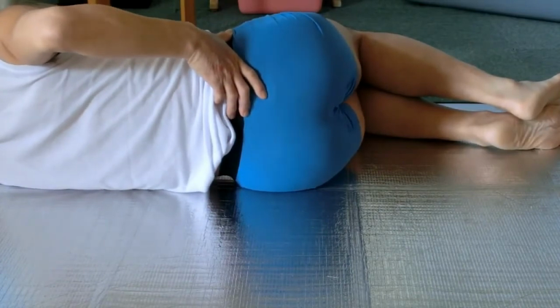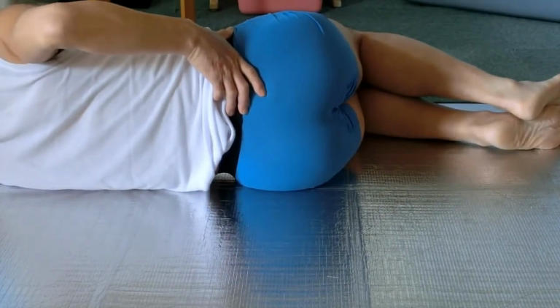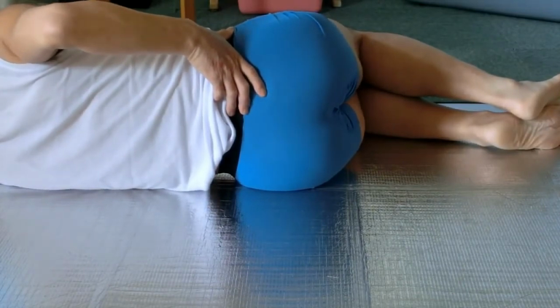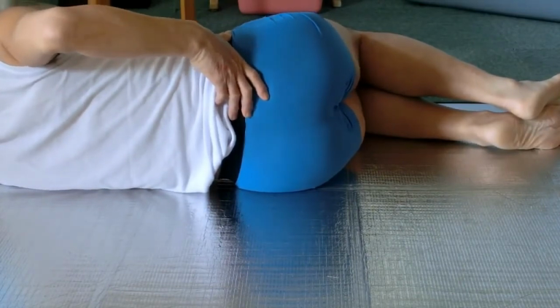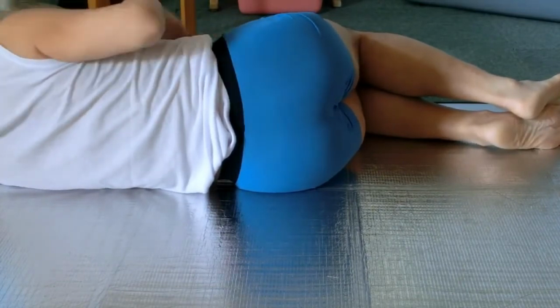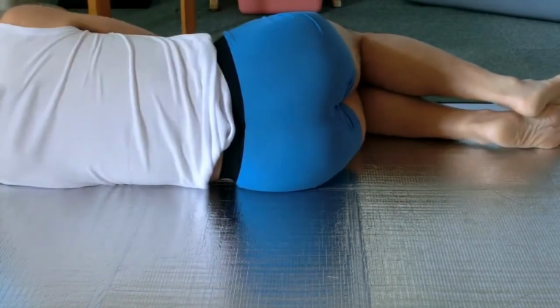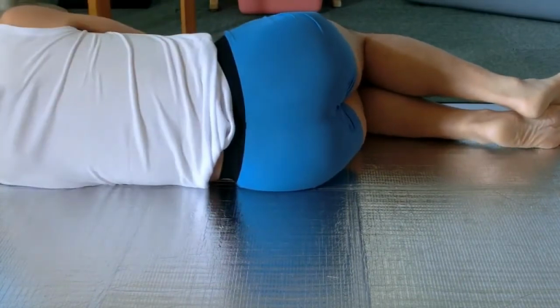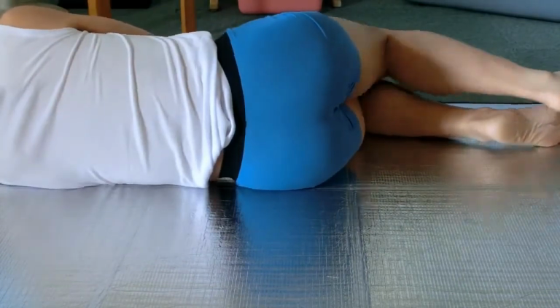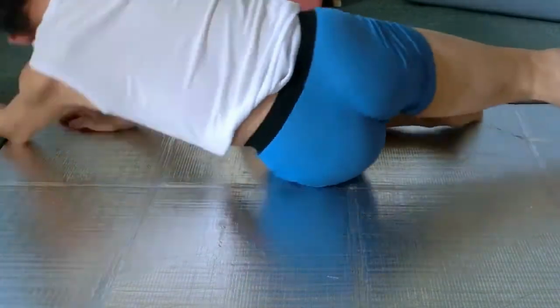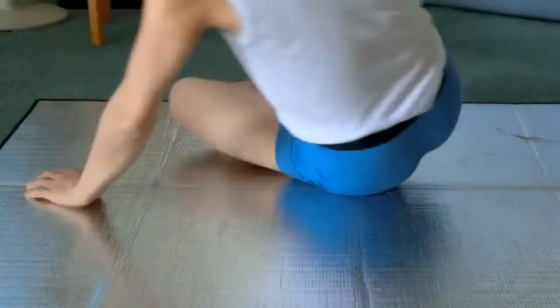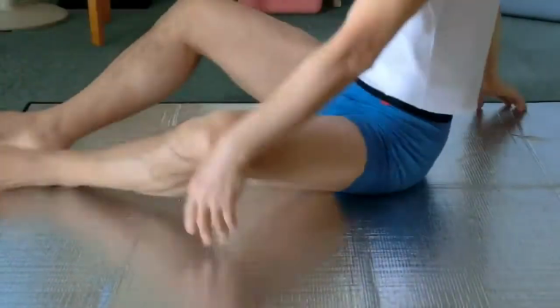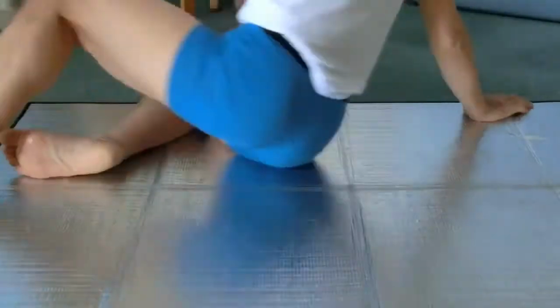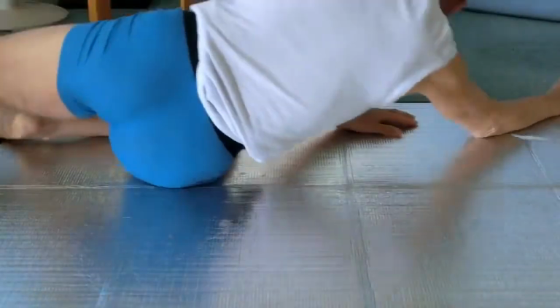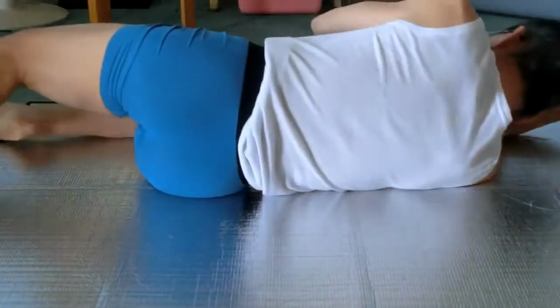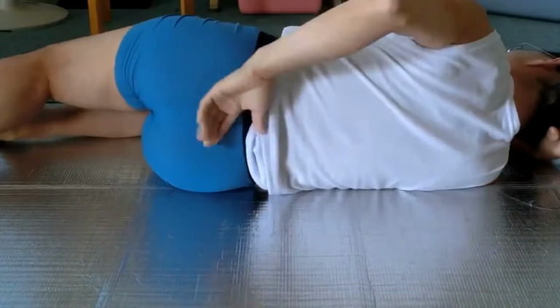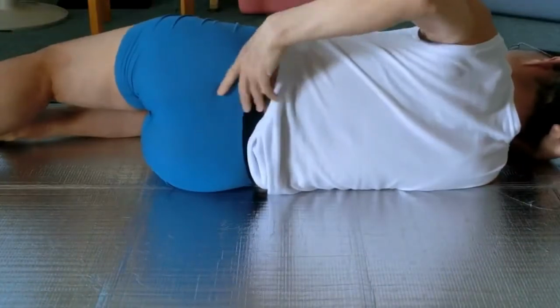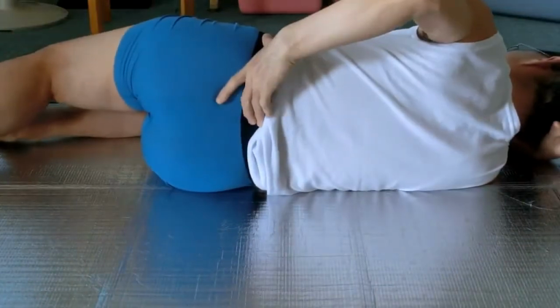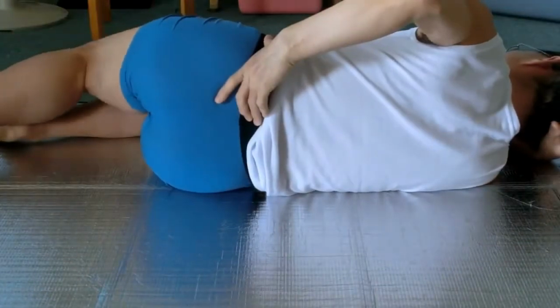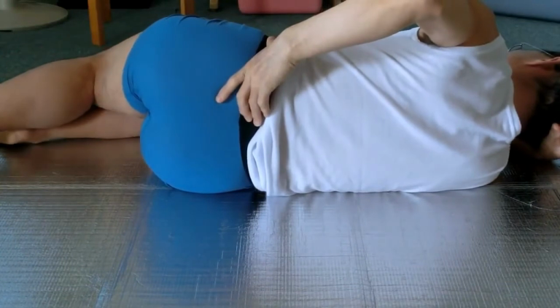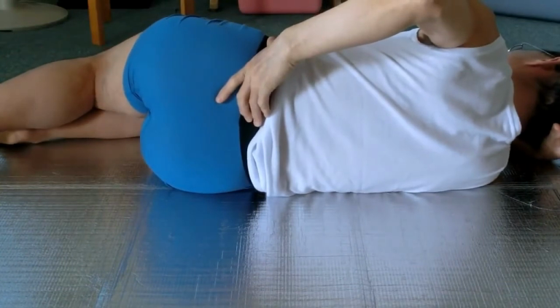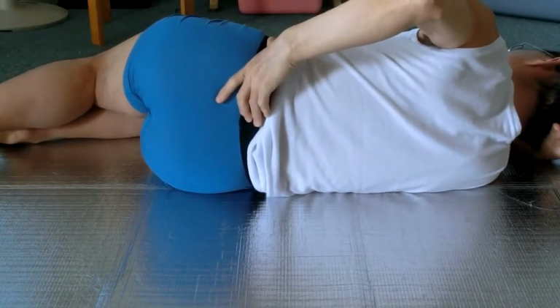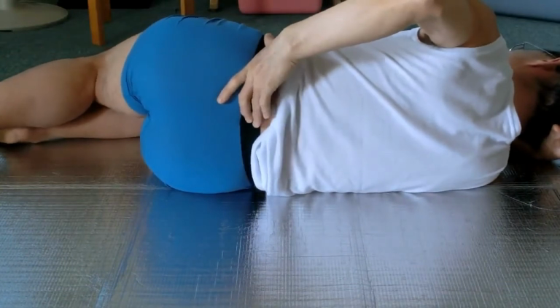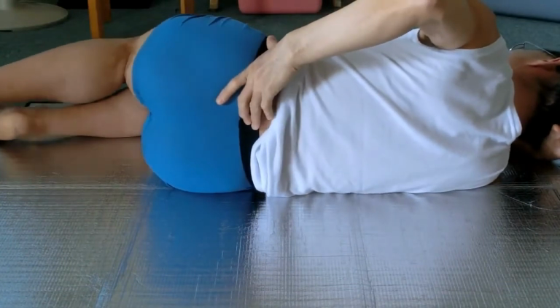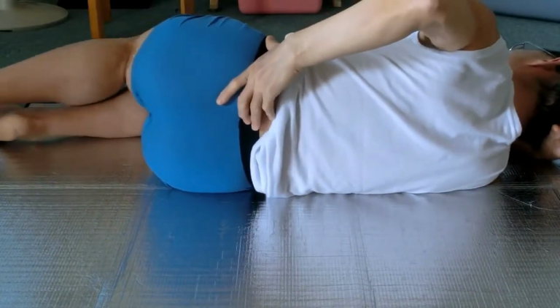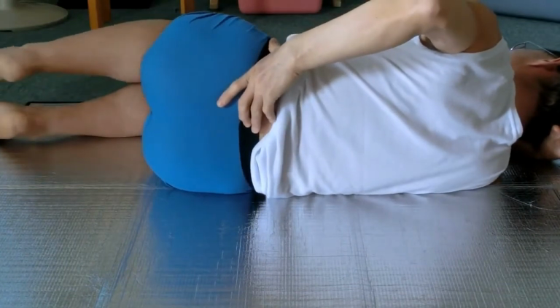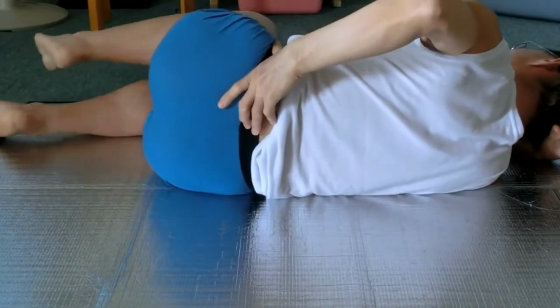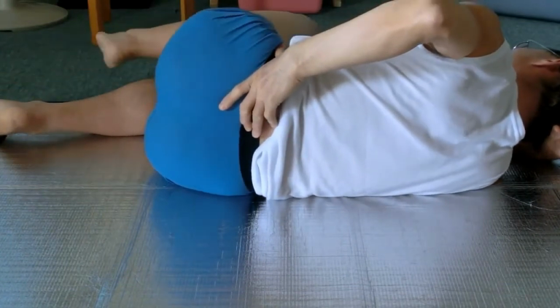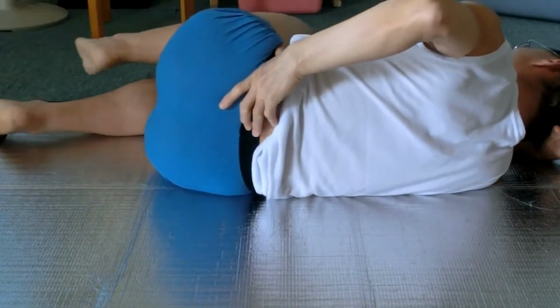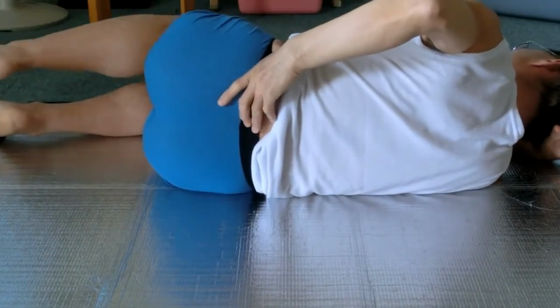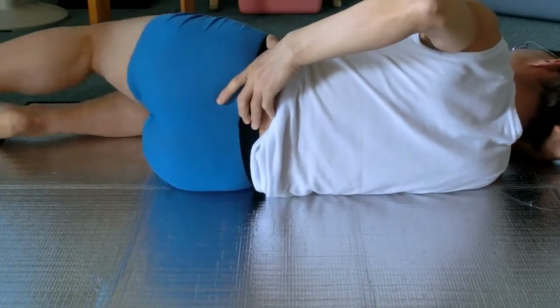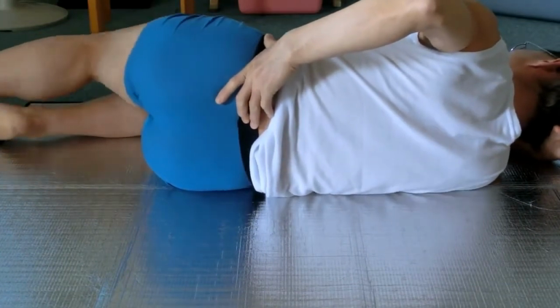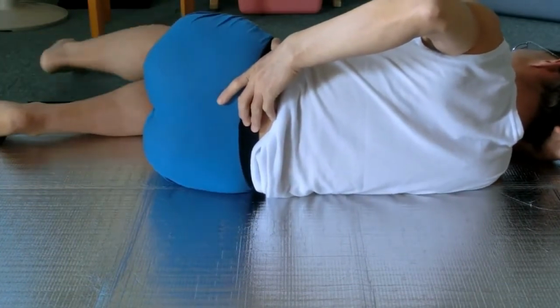Lie on the left side now. Point the right thumb at the side of the pelvis and the fingers at the sacrum. Move the pelvis forward and backward.